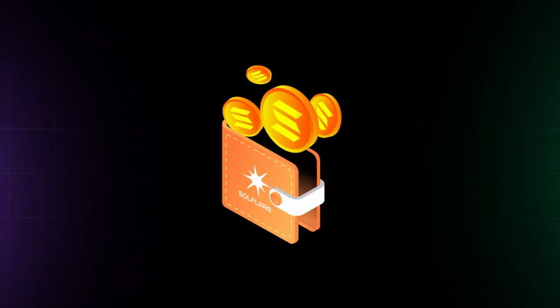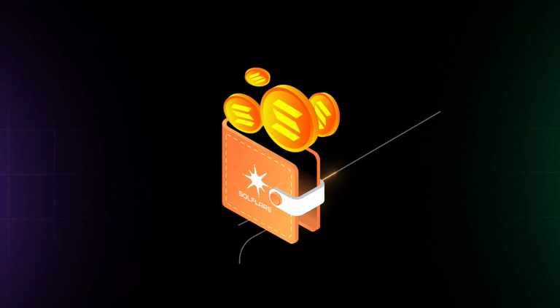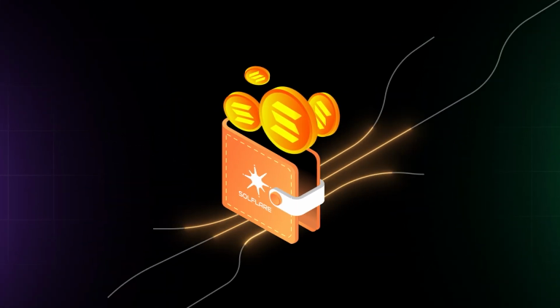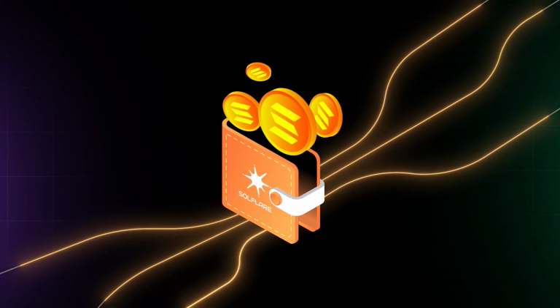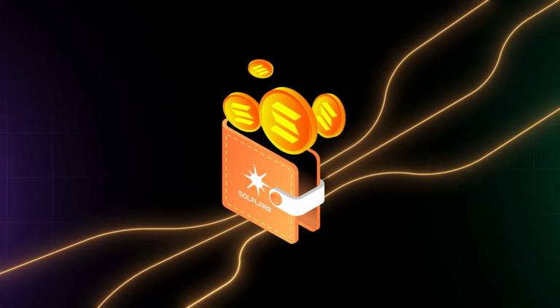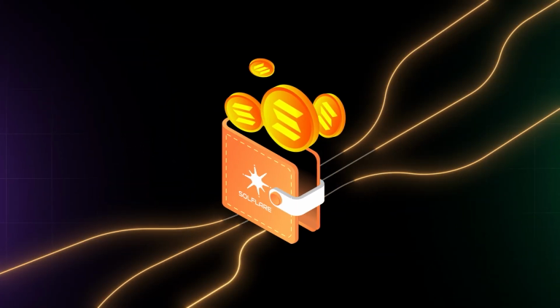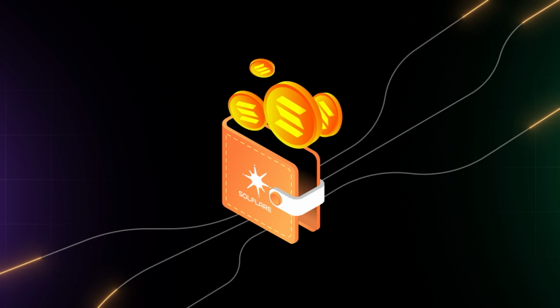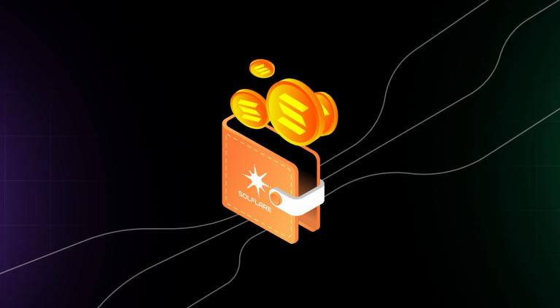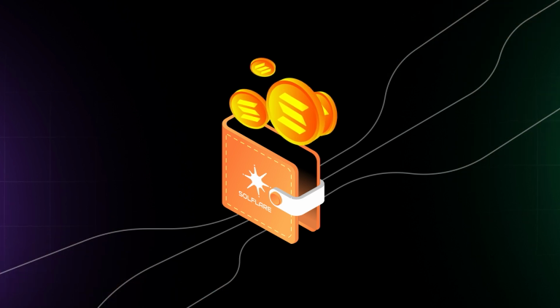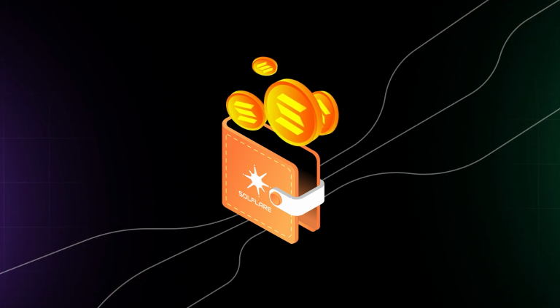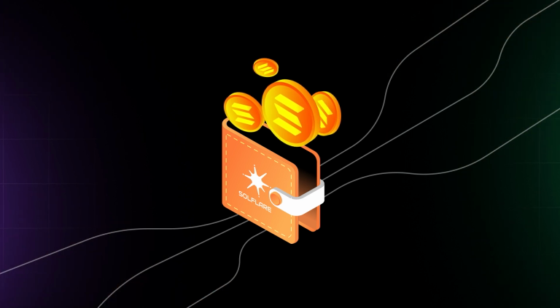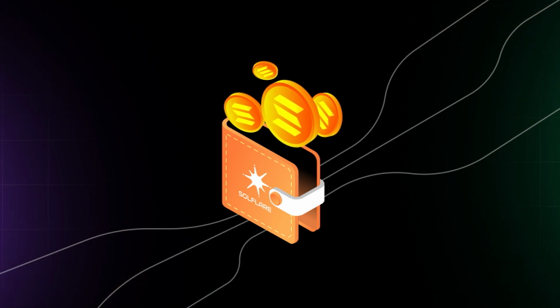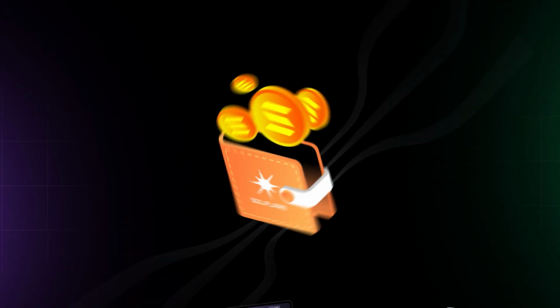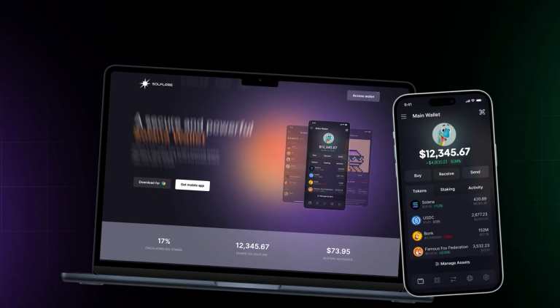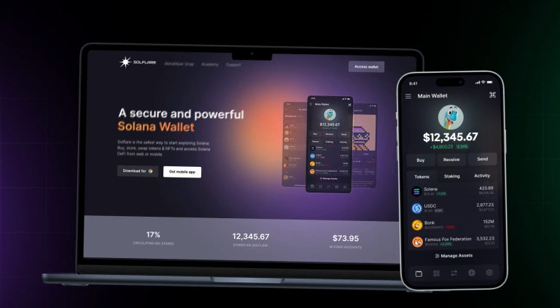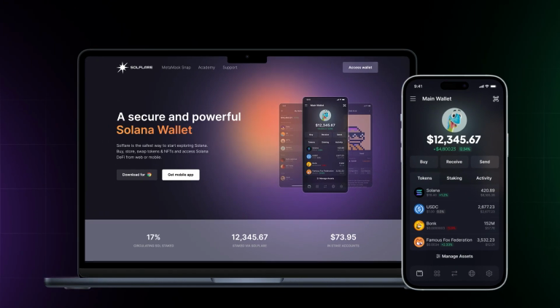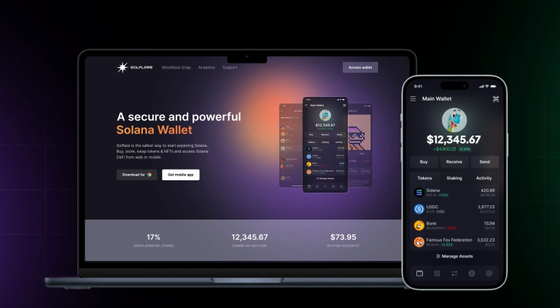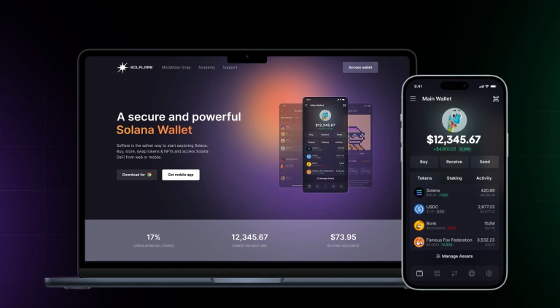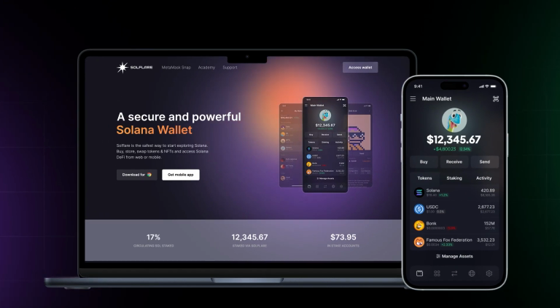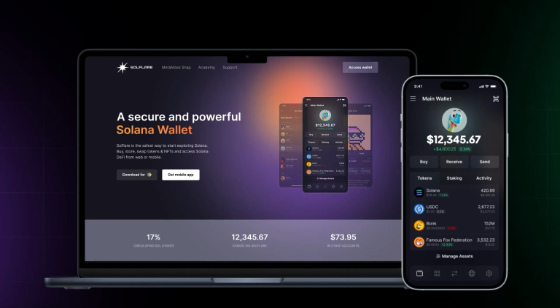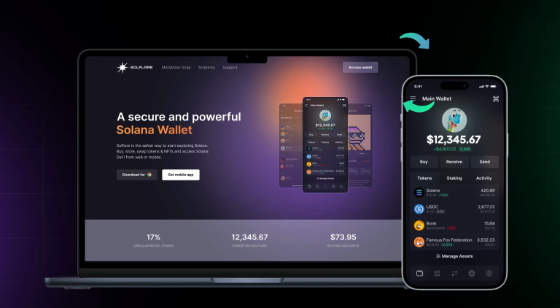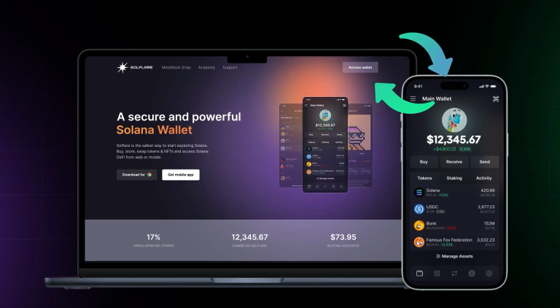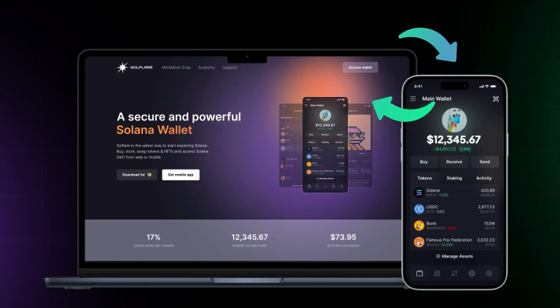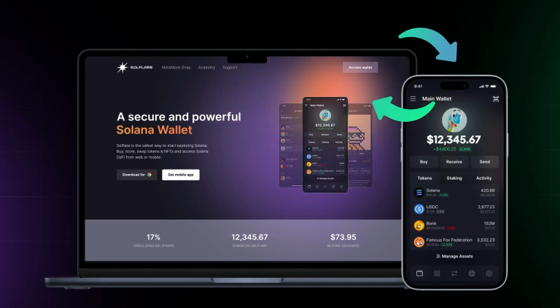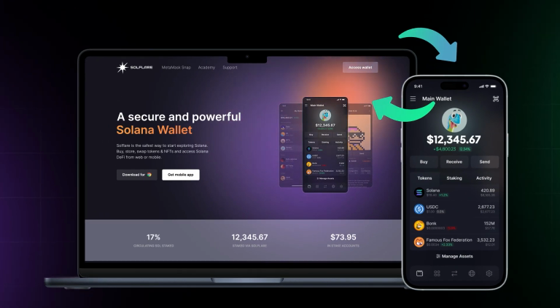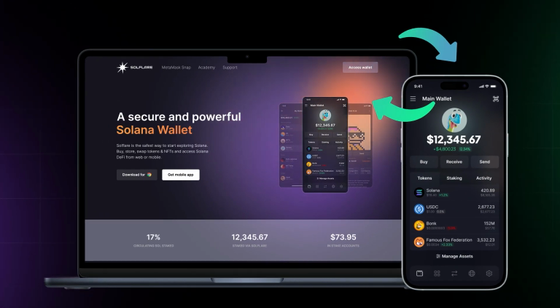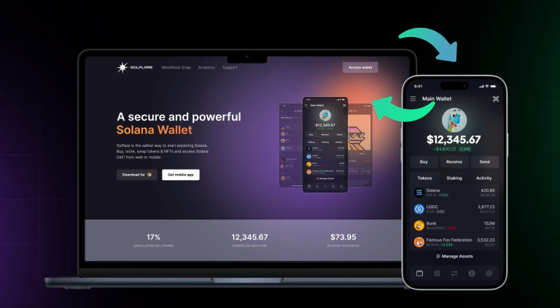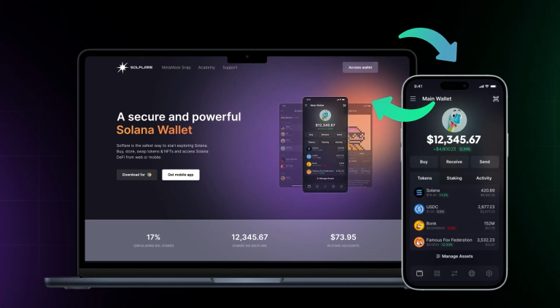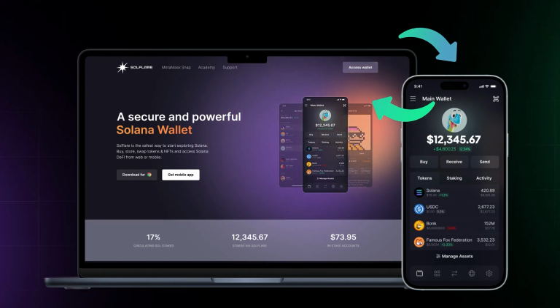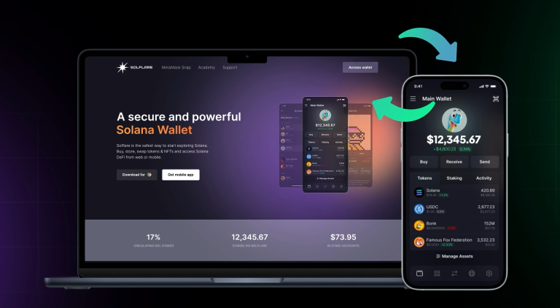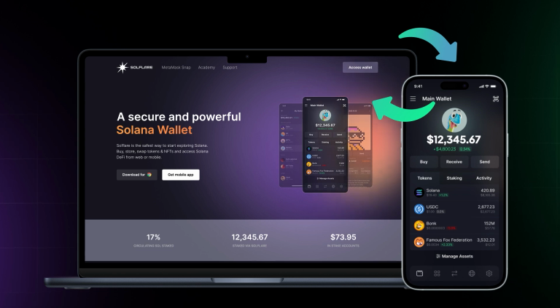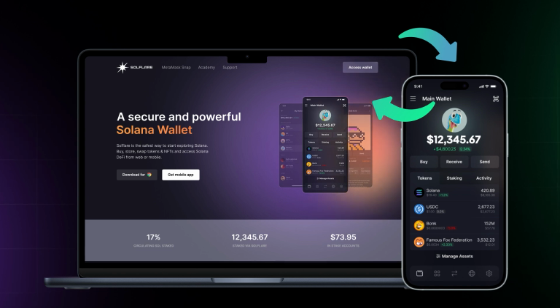SoulFlare is a popular wallet that is available on both mobile and web, allowing seamless access no matter which device you're using.